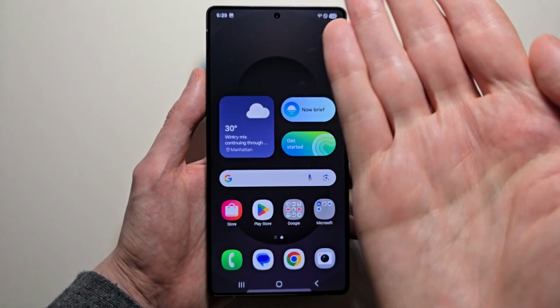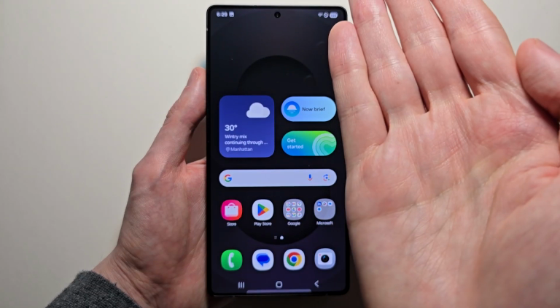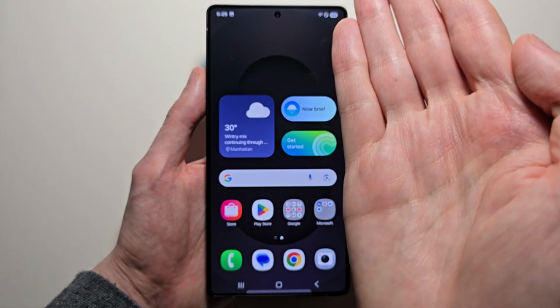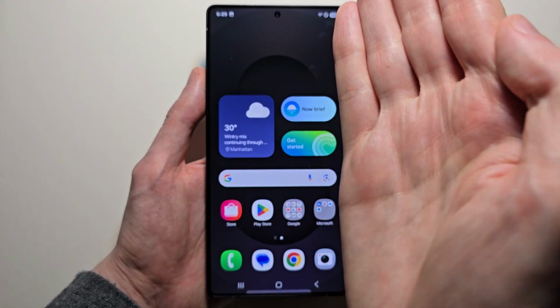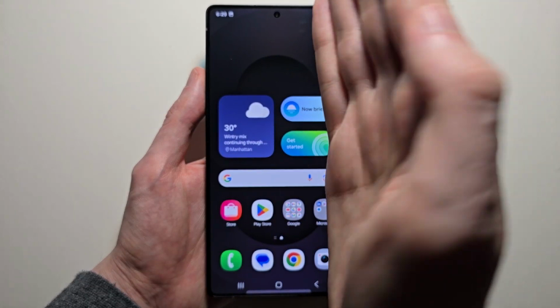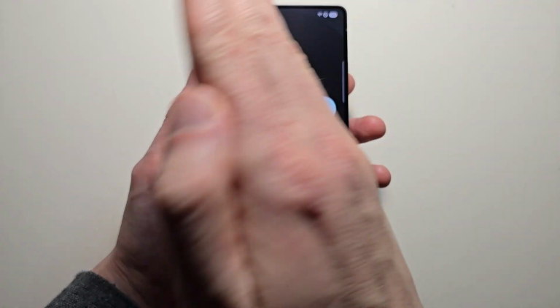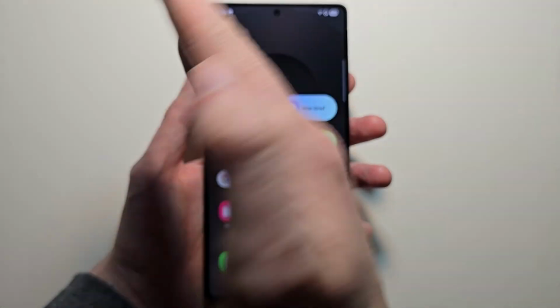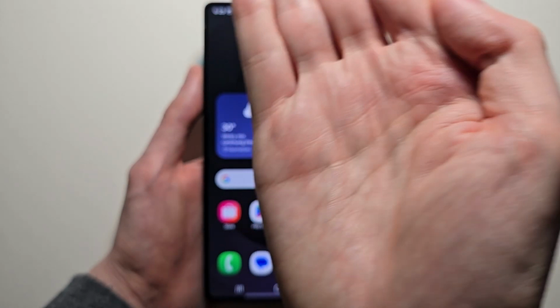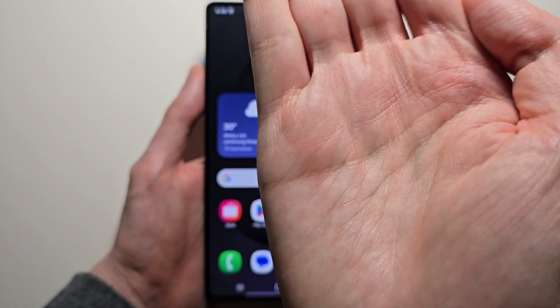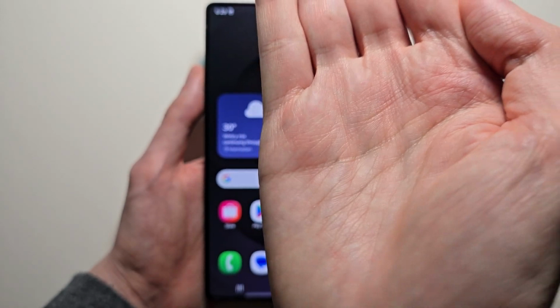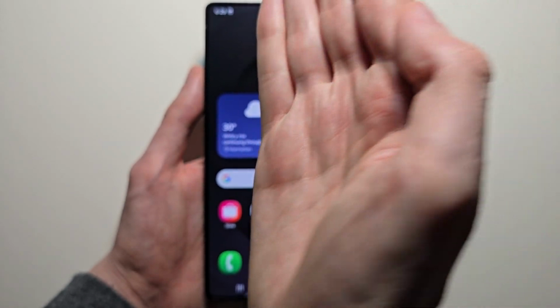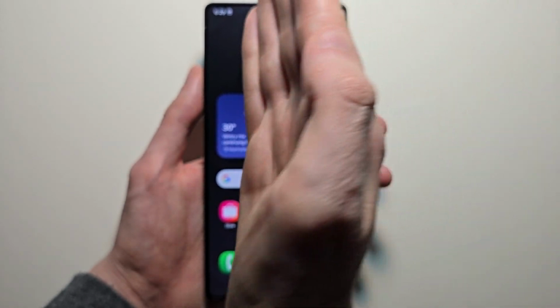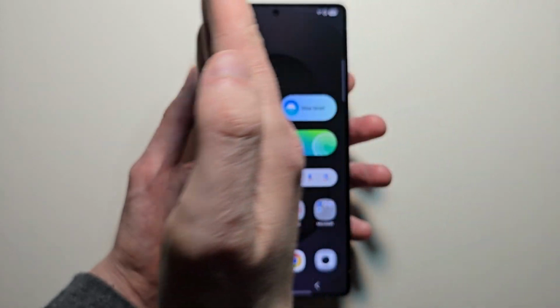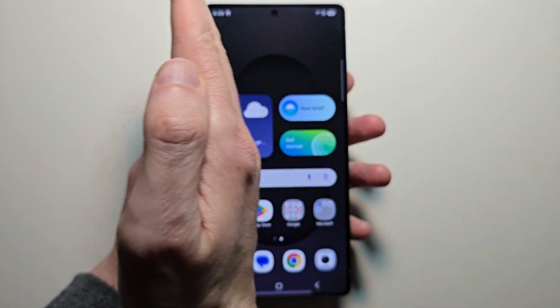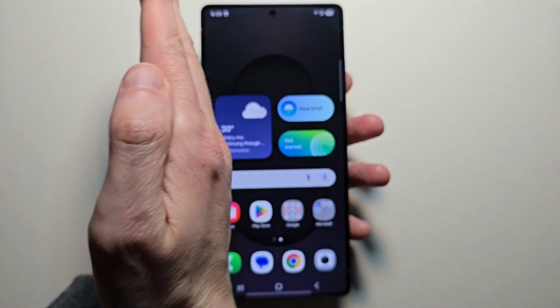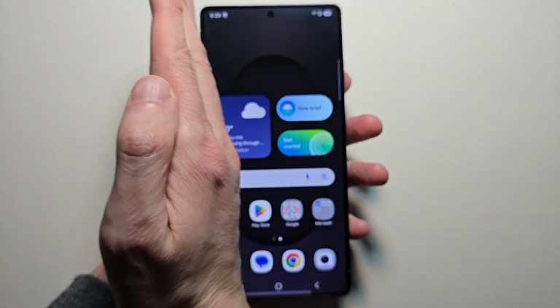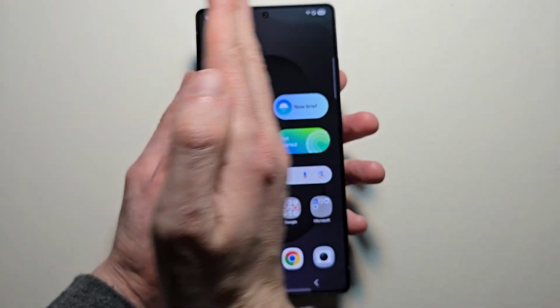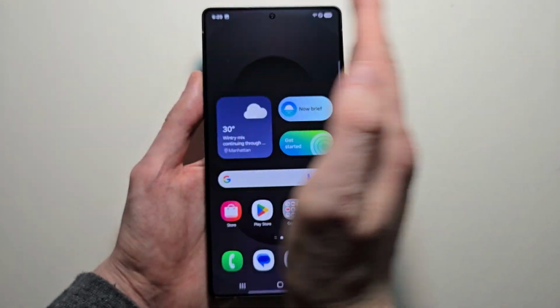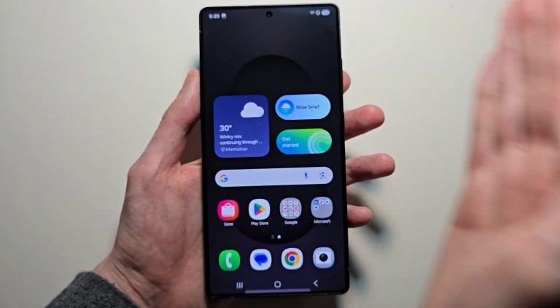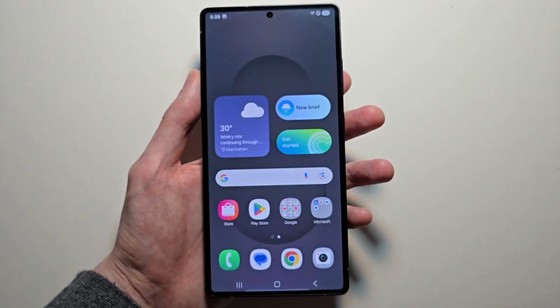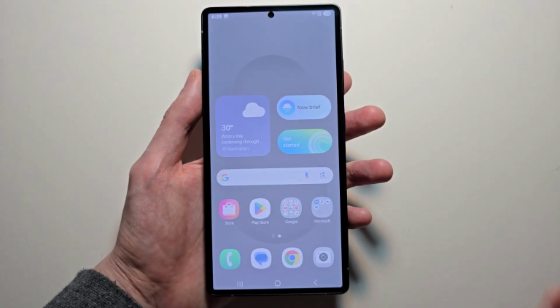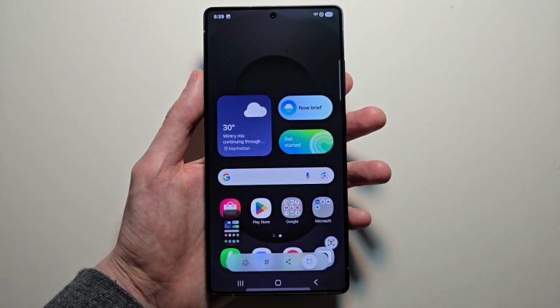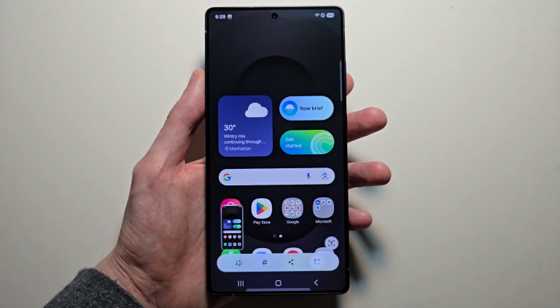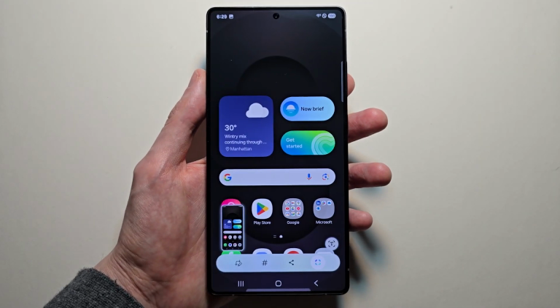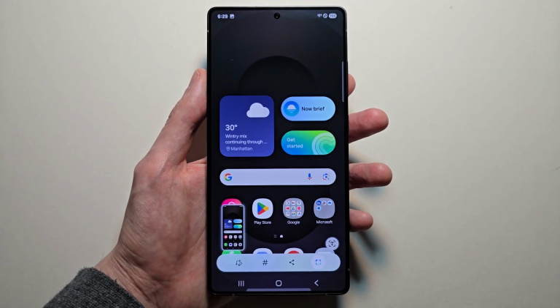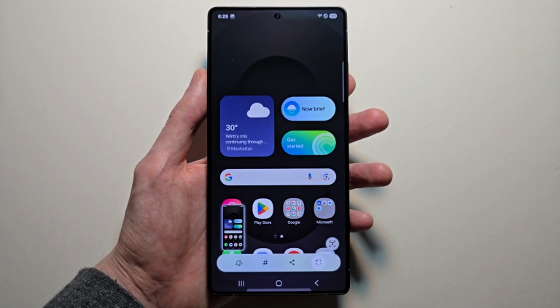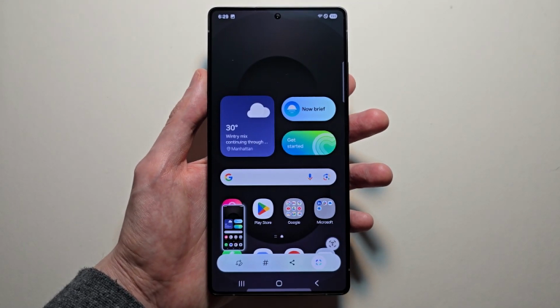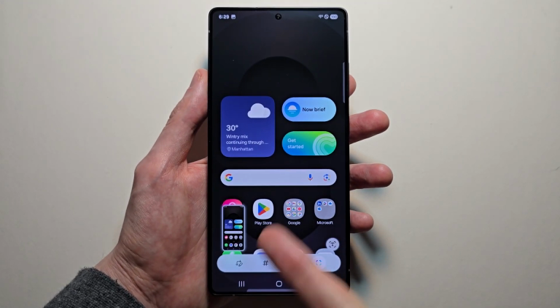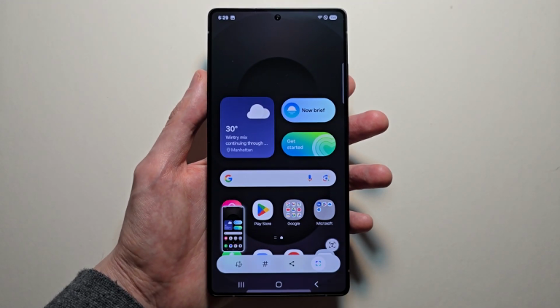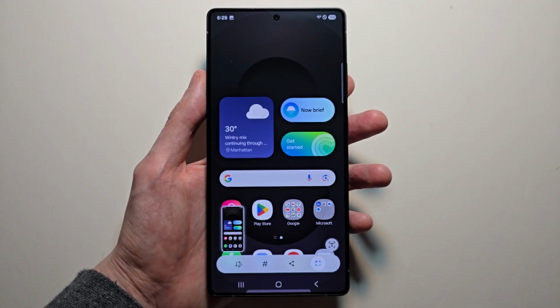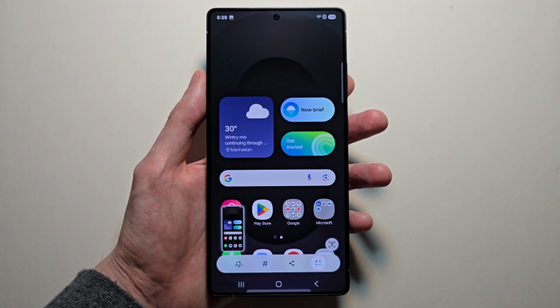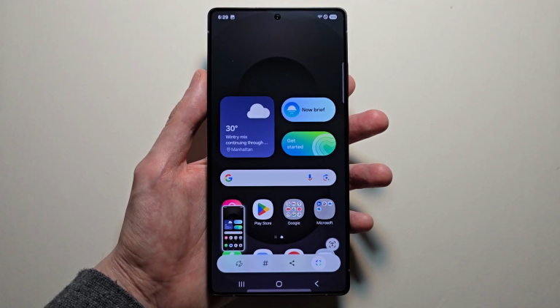For the second way, let's do a palm swipe. Just like that.